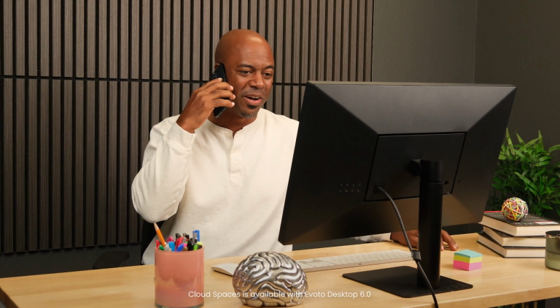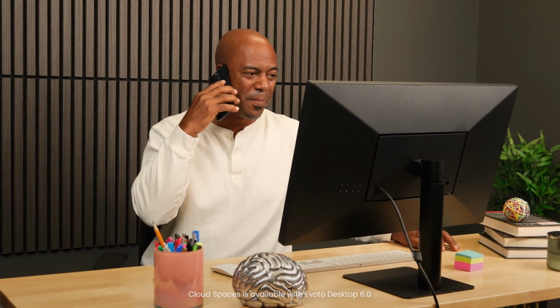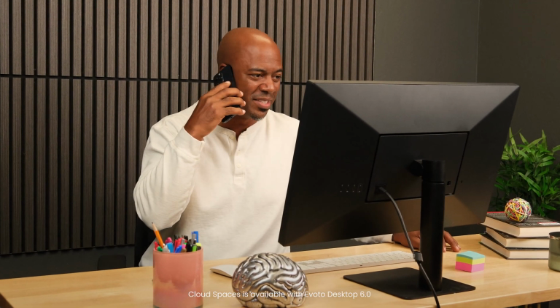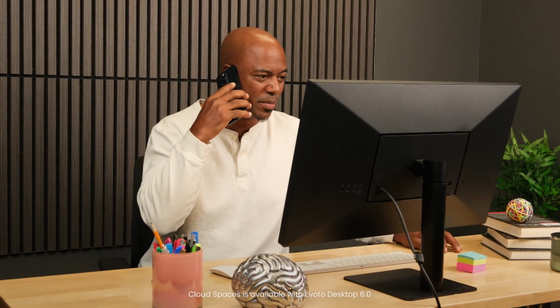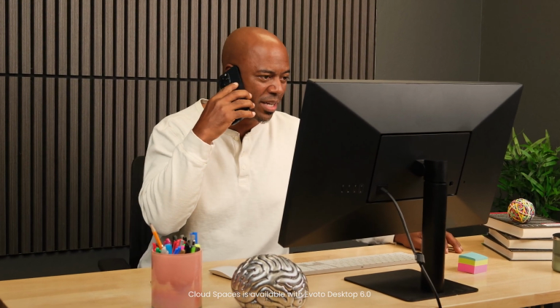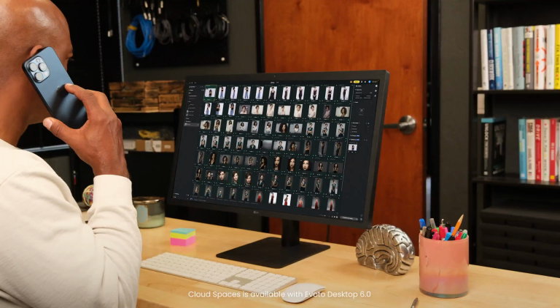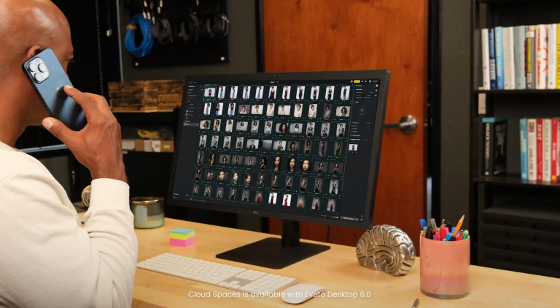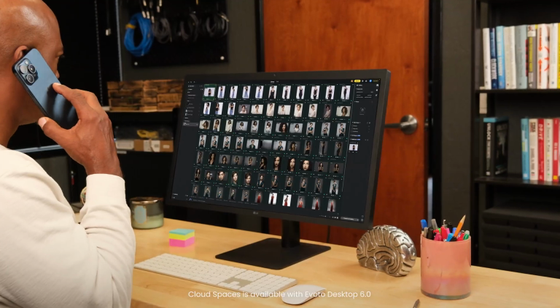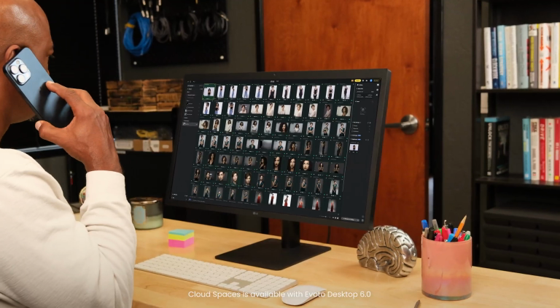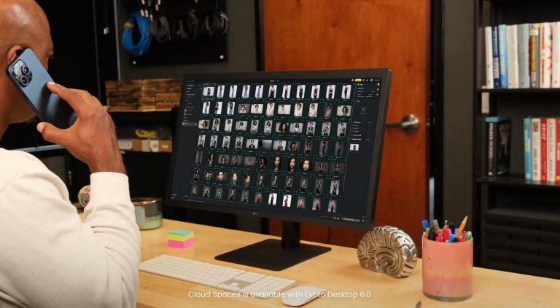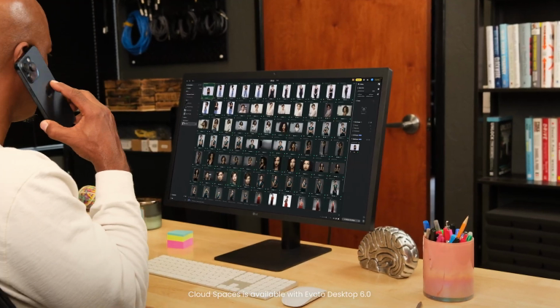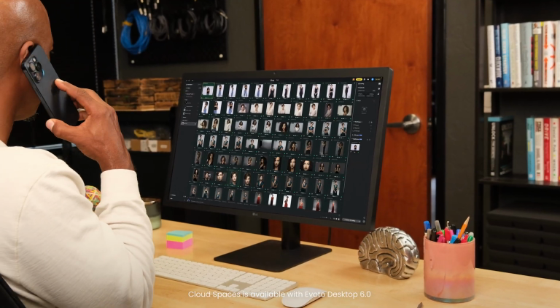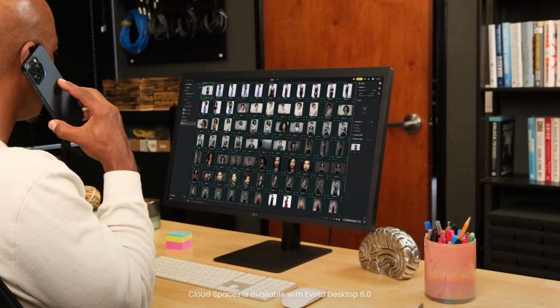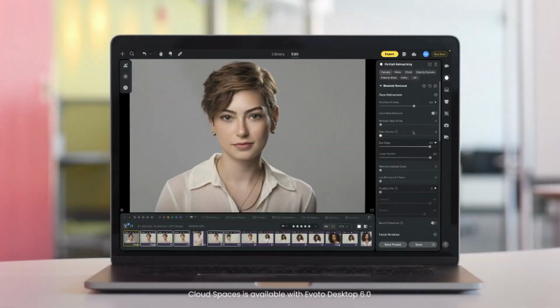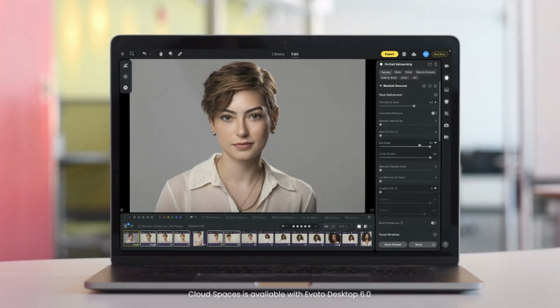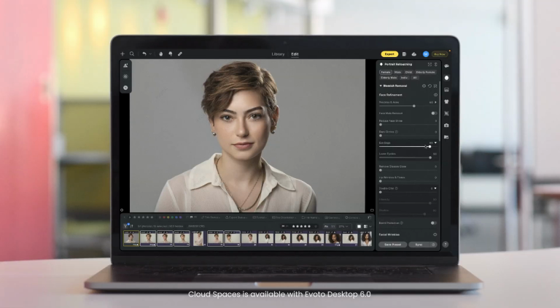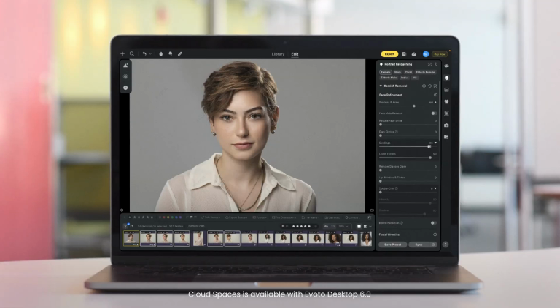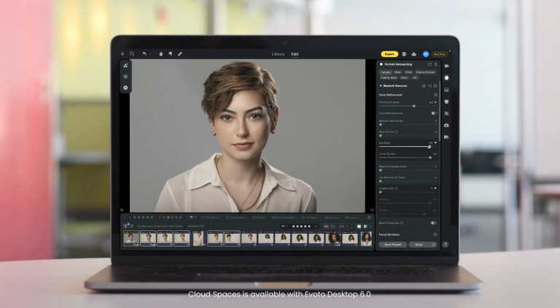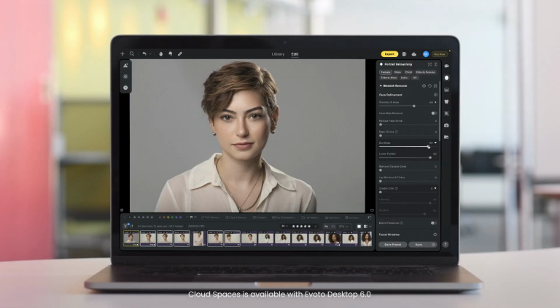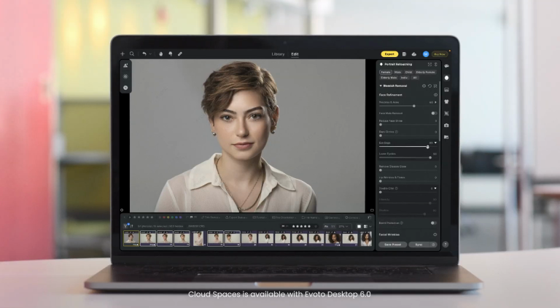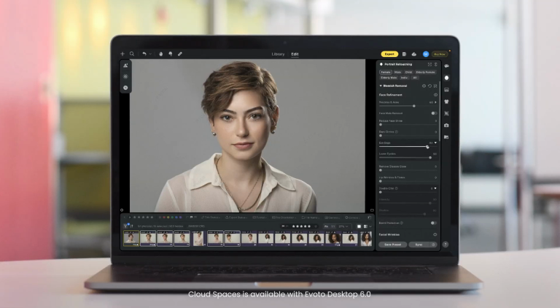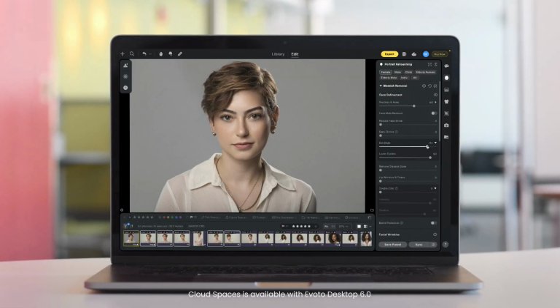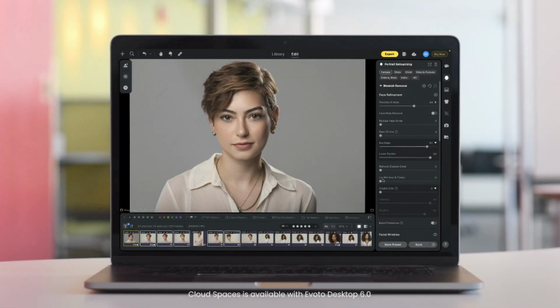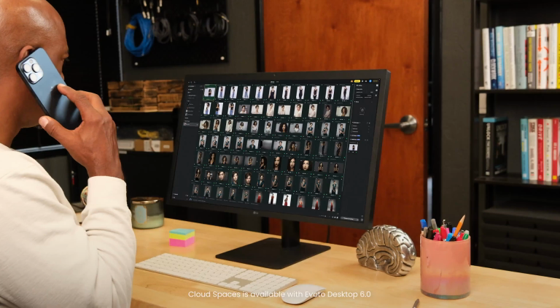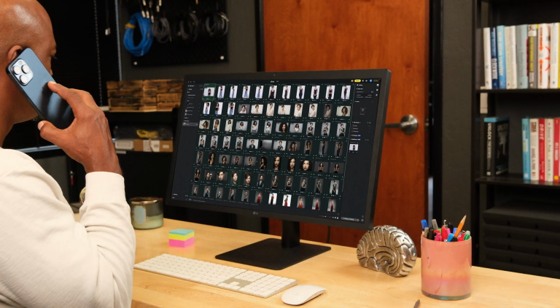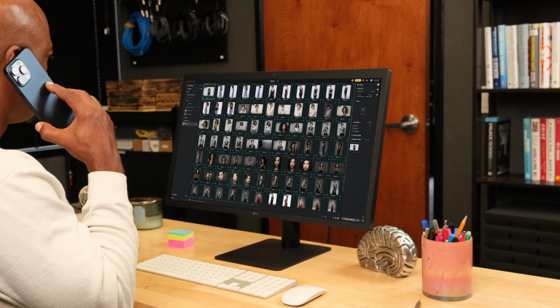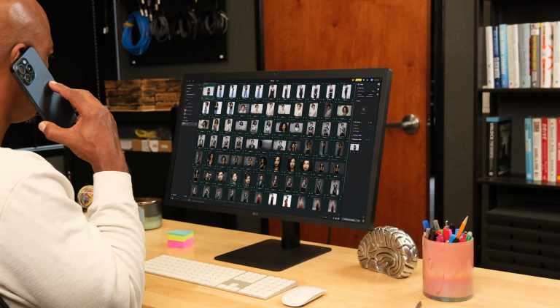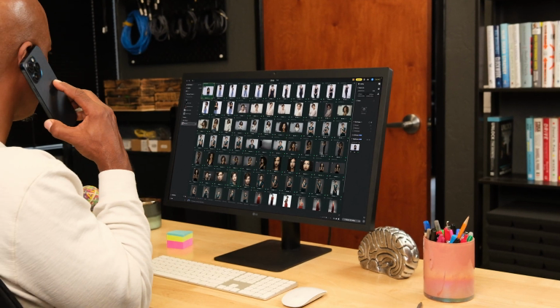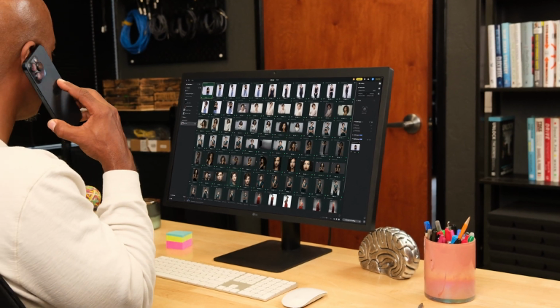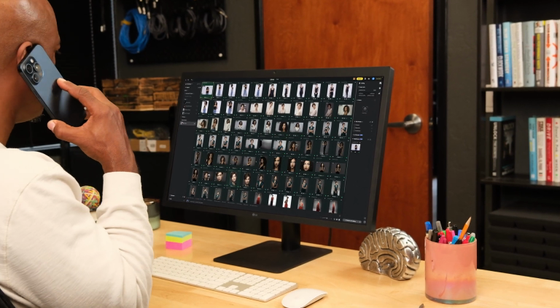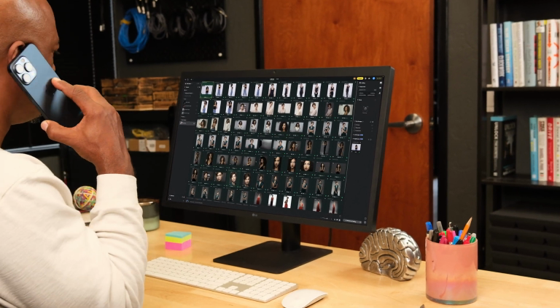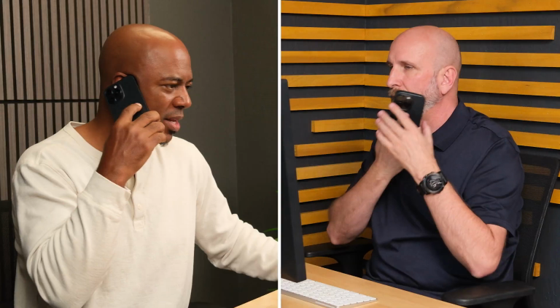Whether you're retouching in the studio or reviewing edits on your laptop at home, your files stay synced, secure, and always up-to-date.